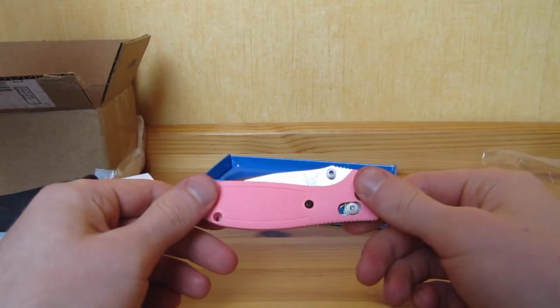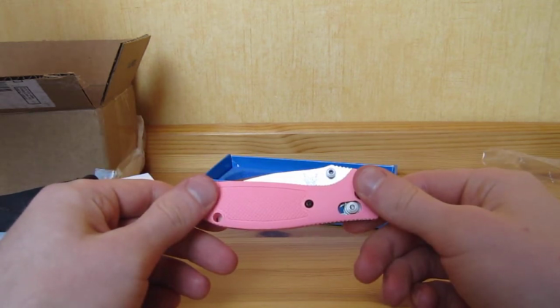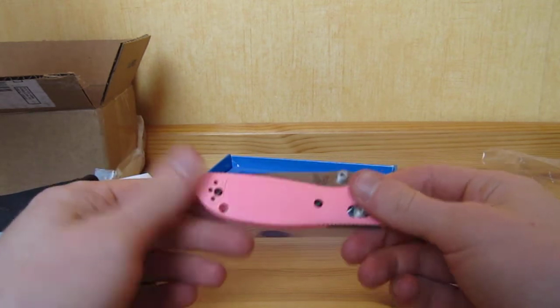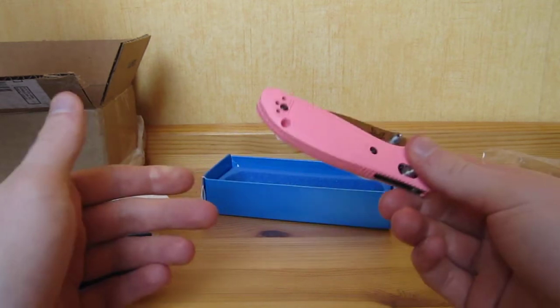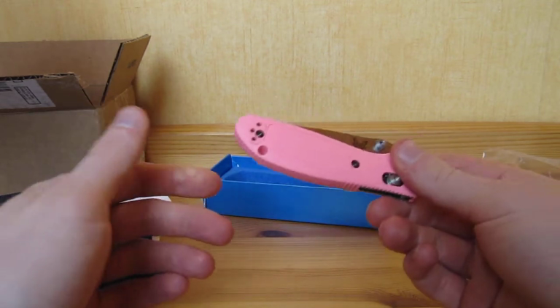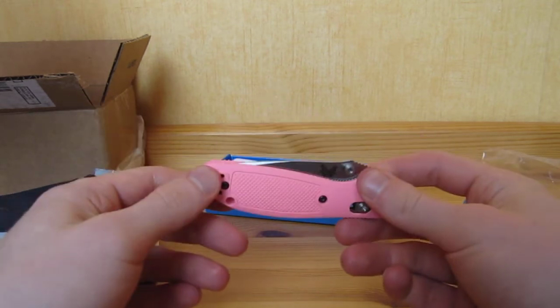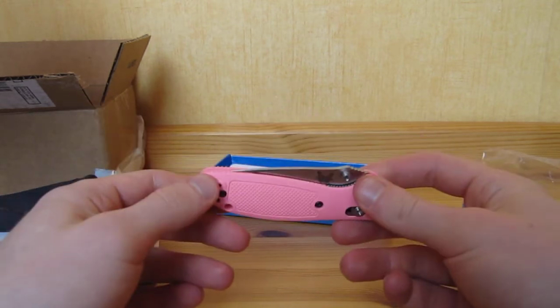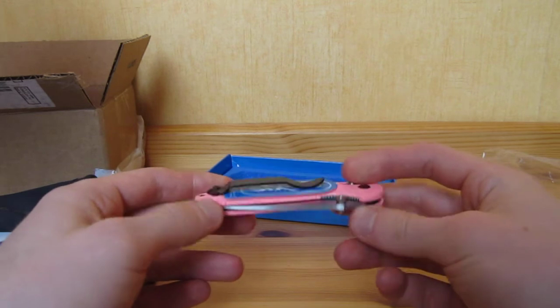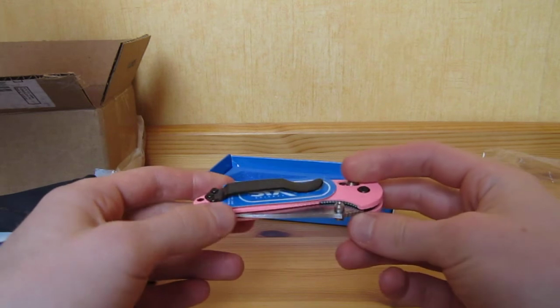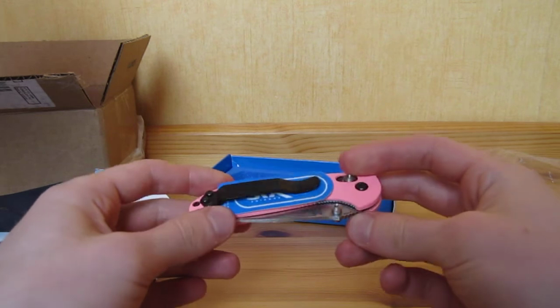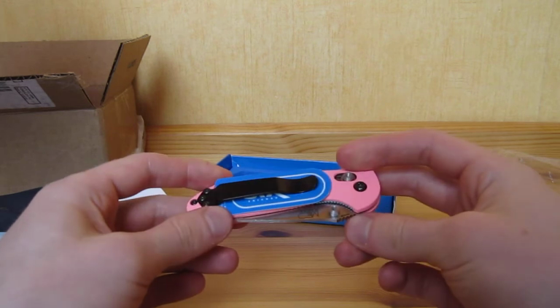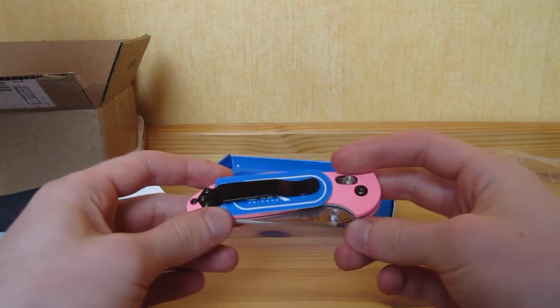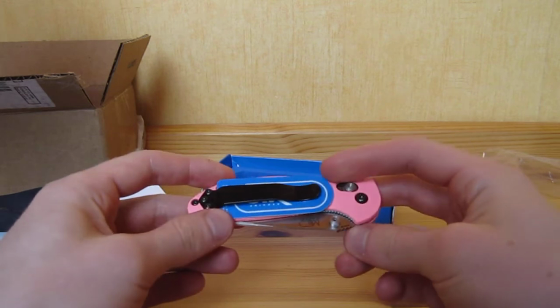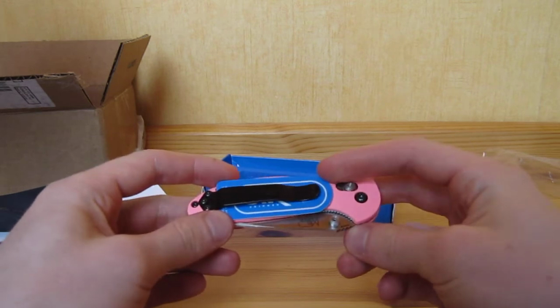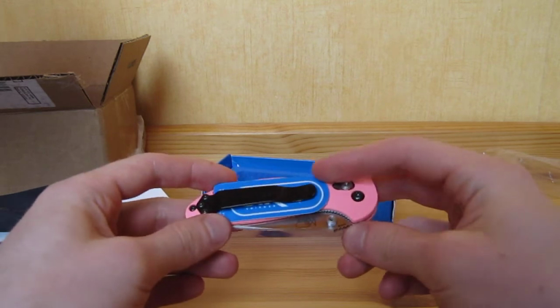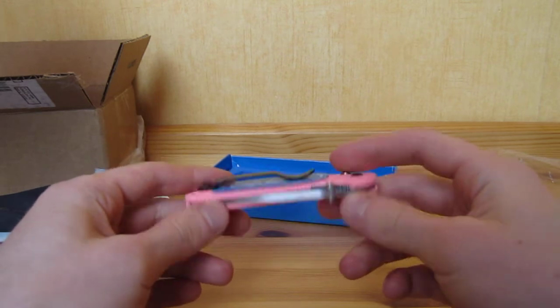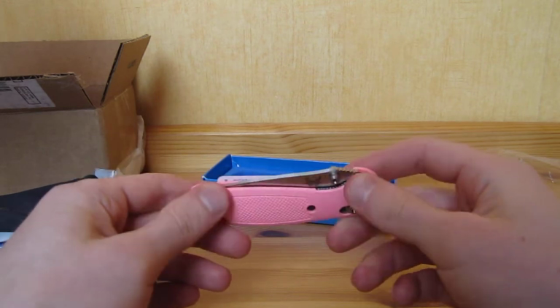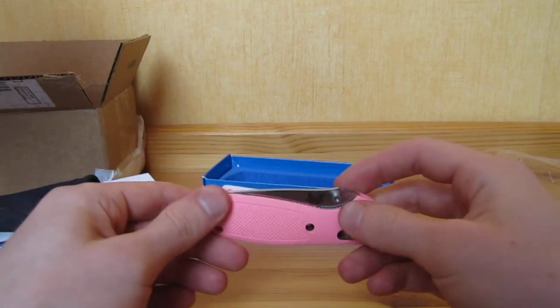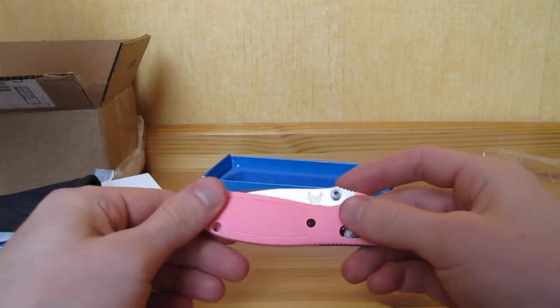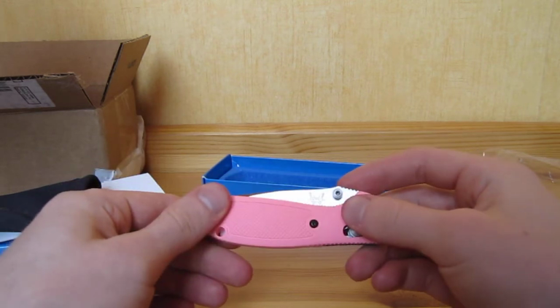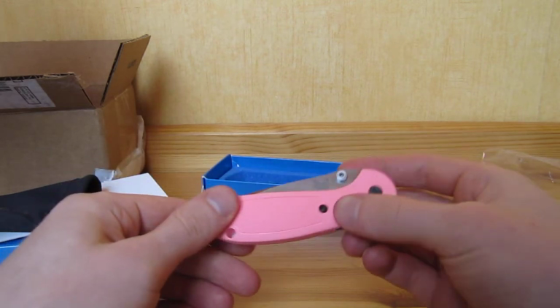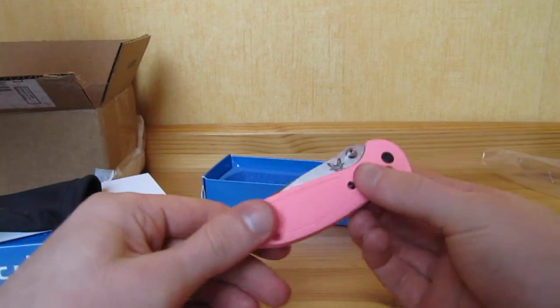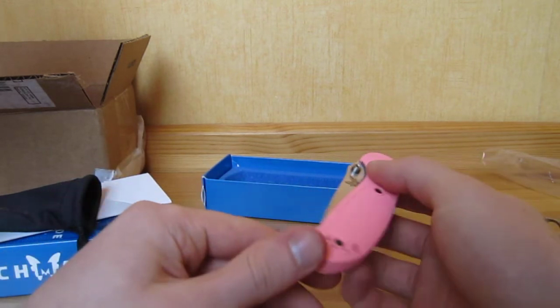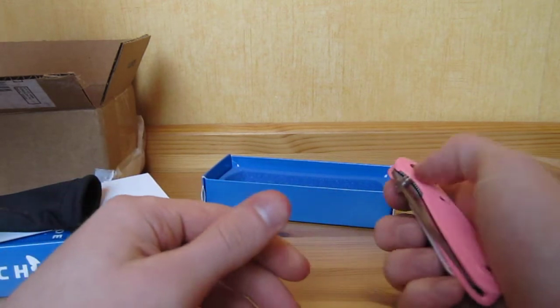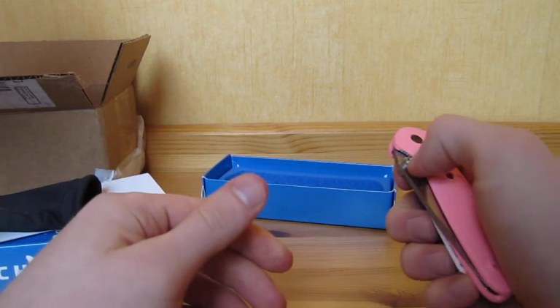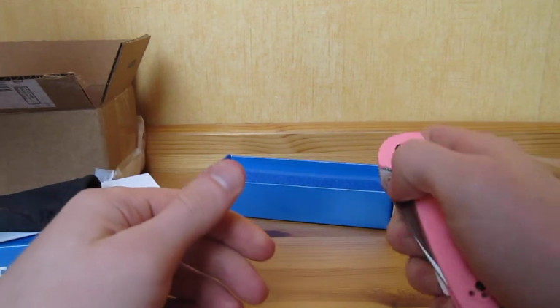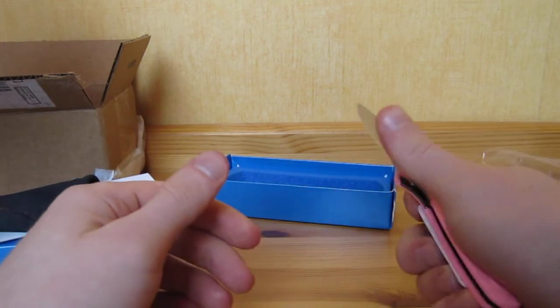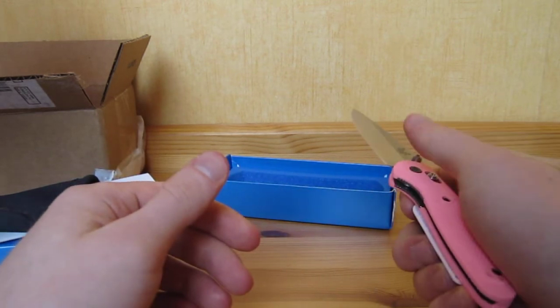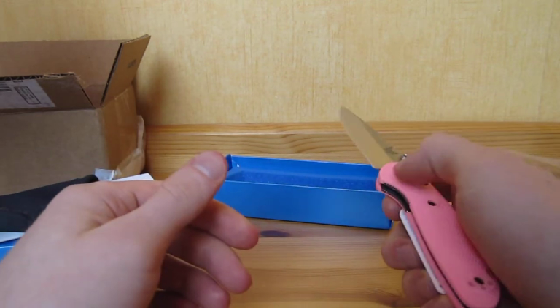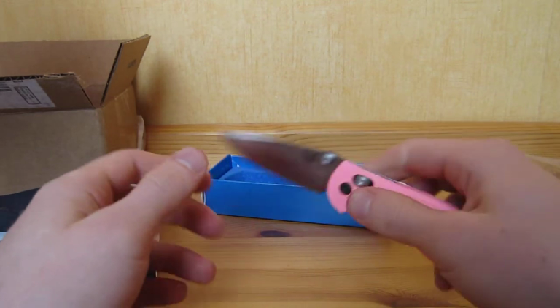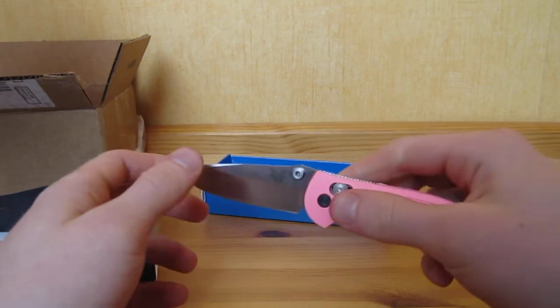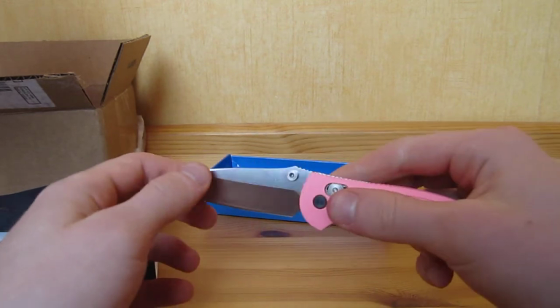It's a cool knife, it's a very good knife. So, no big deal.